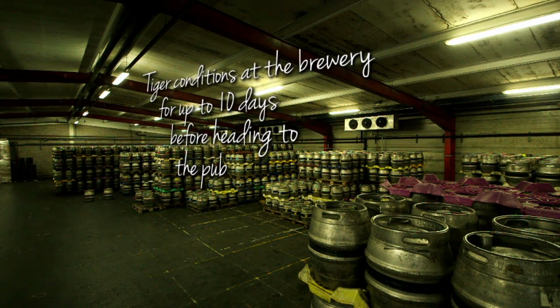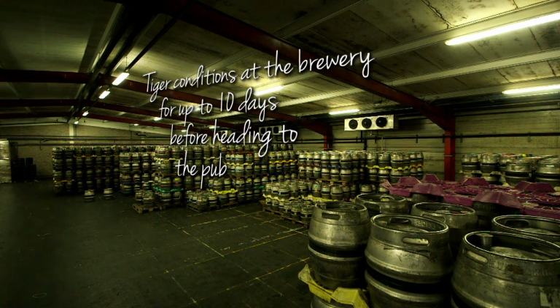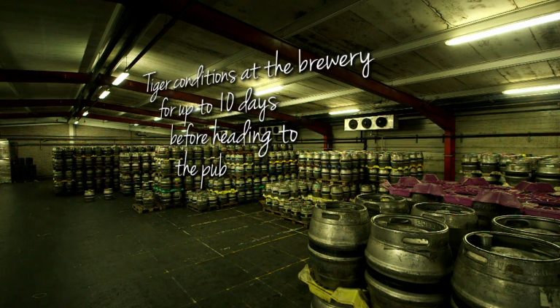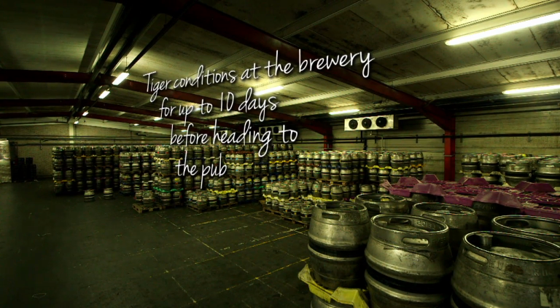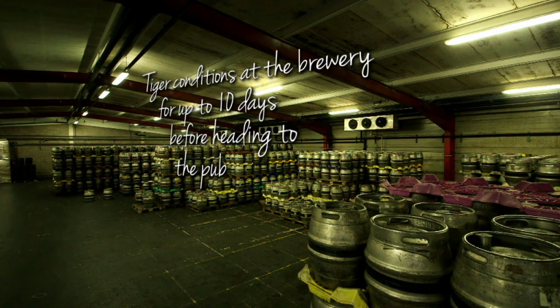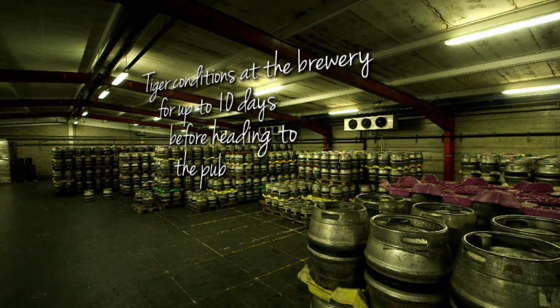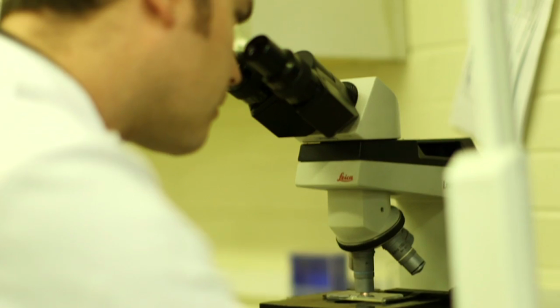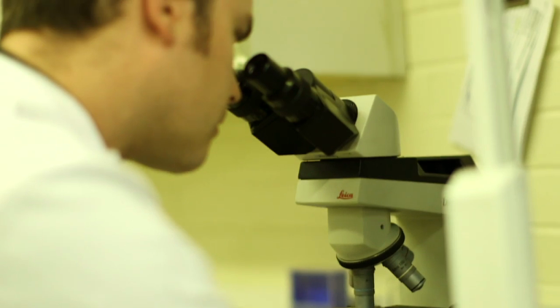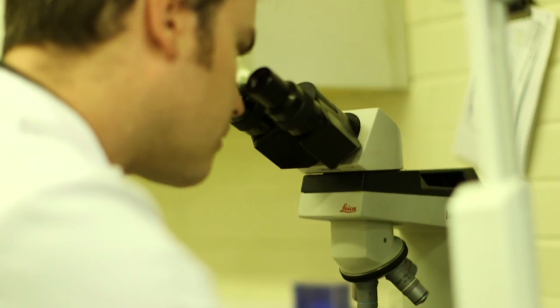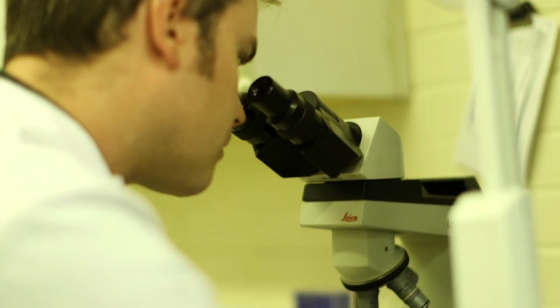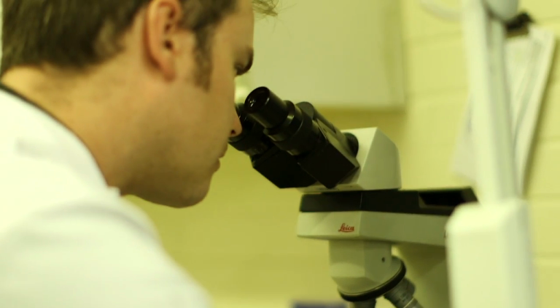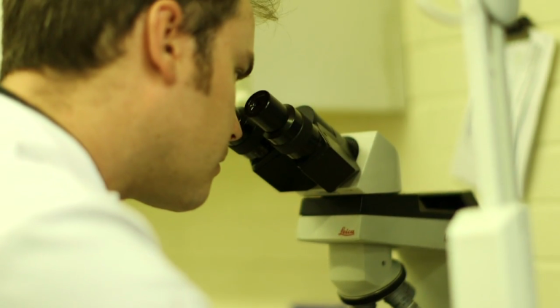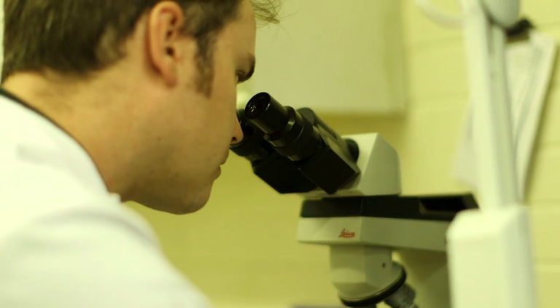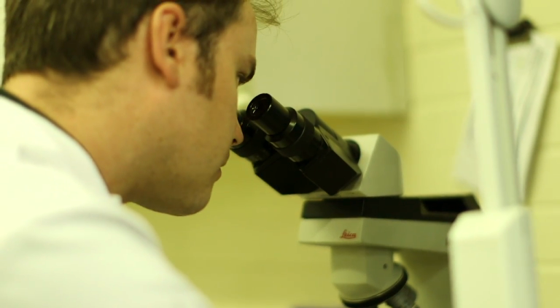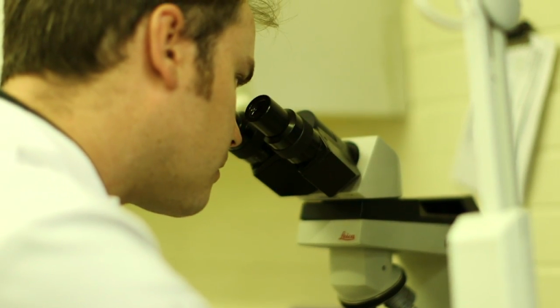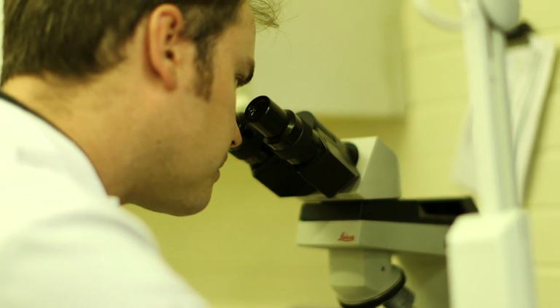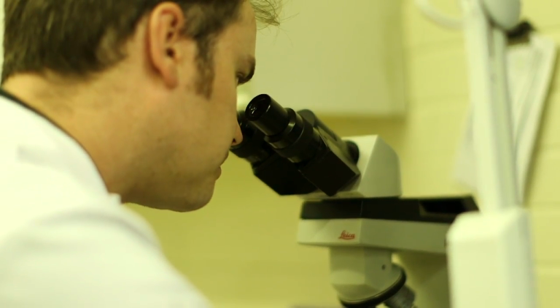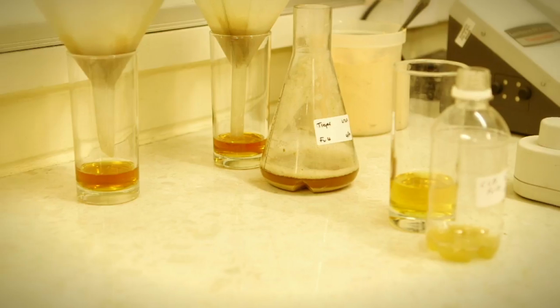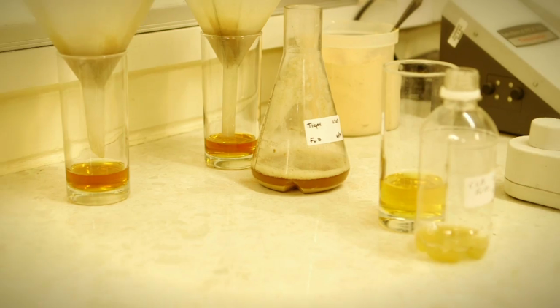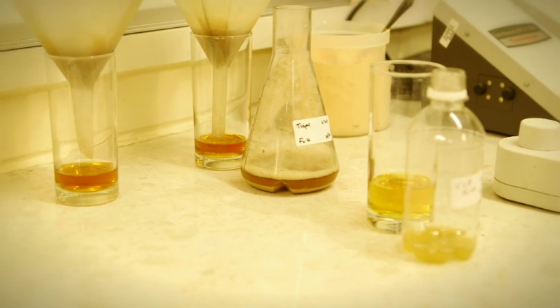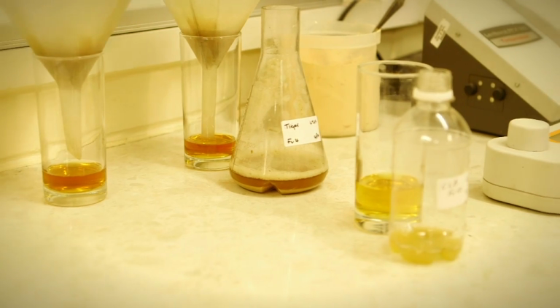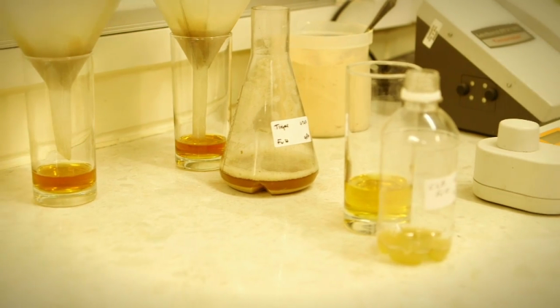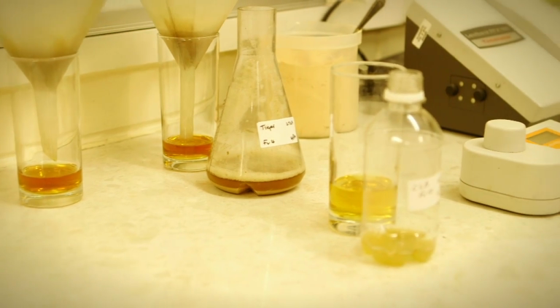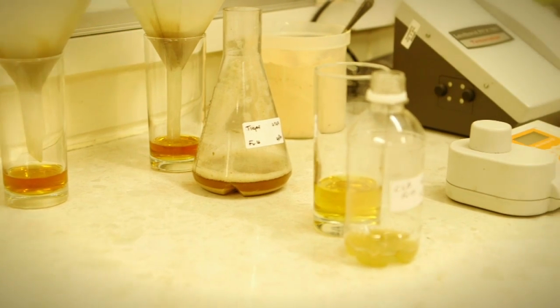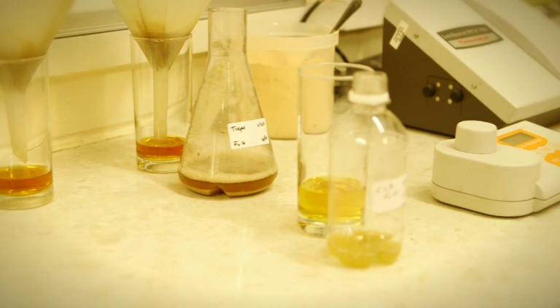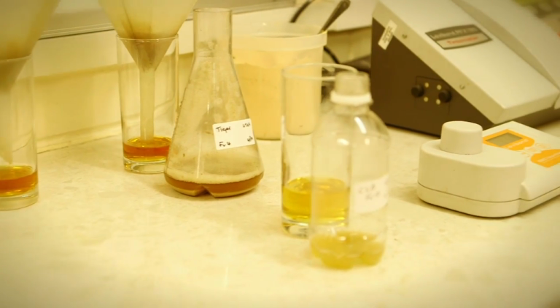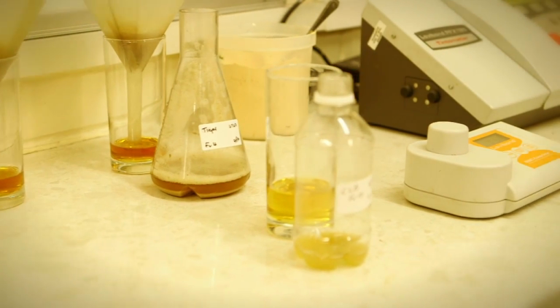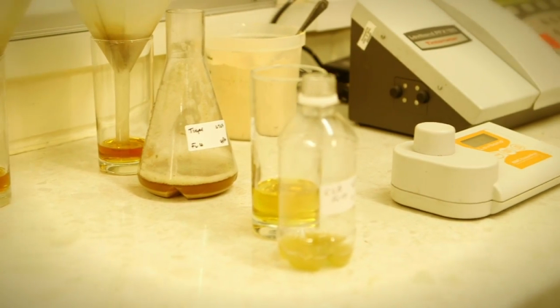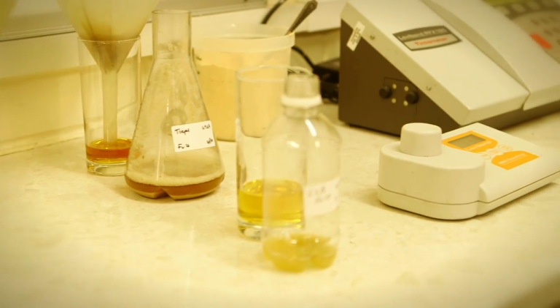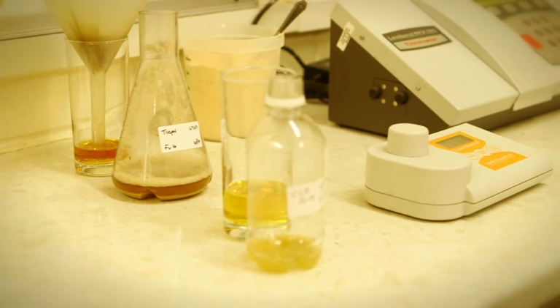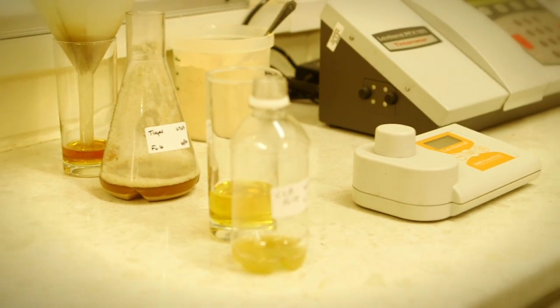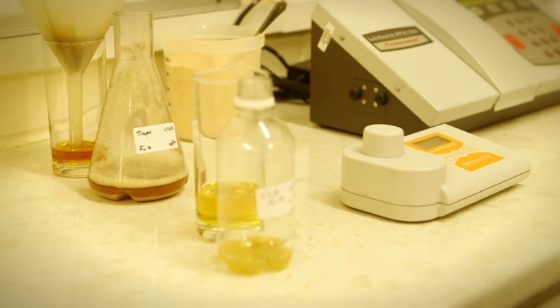In our next video you'll get to see our lab, where Mike shows how seriously we take the quality of our beer.